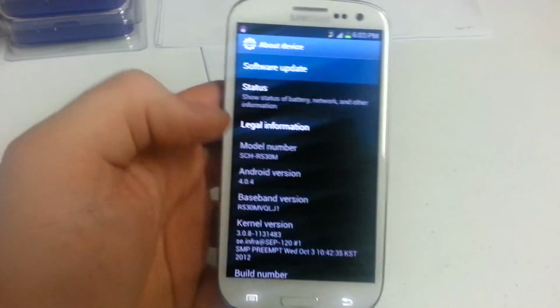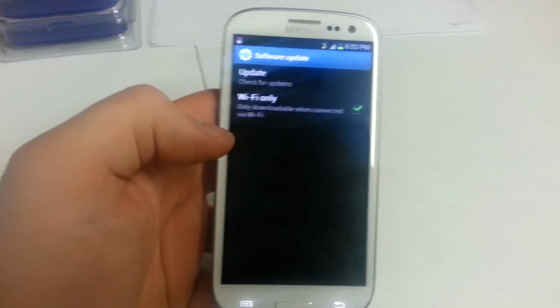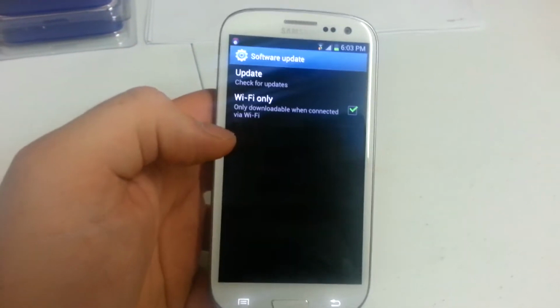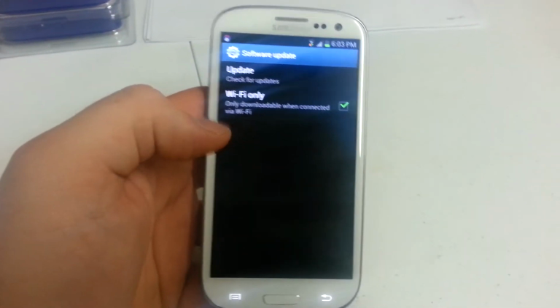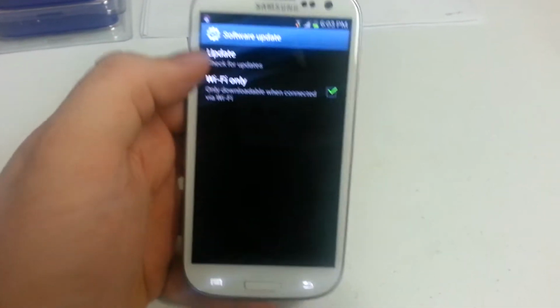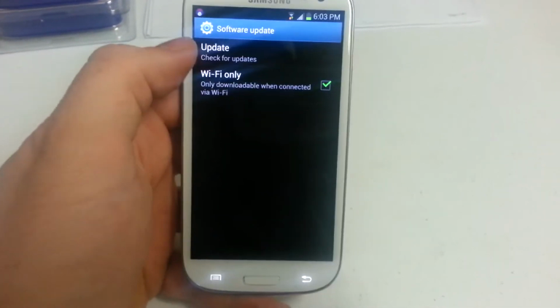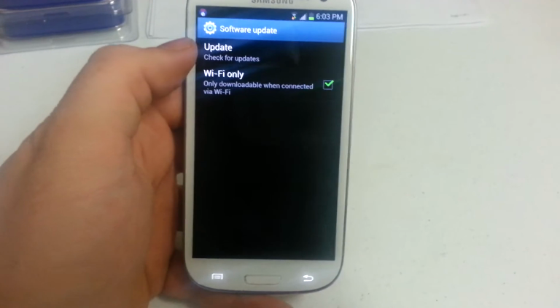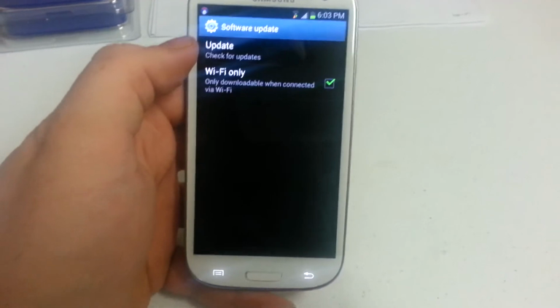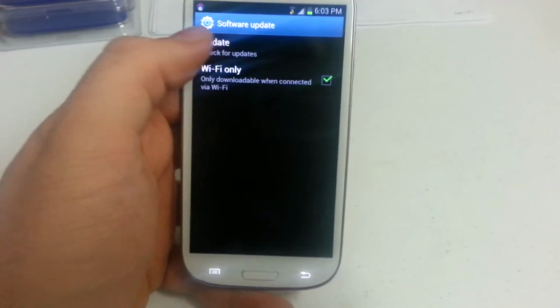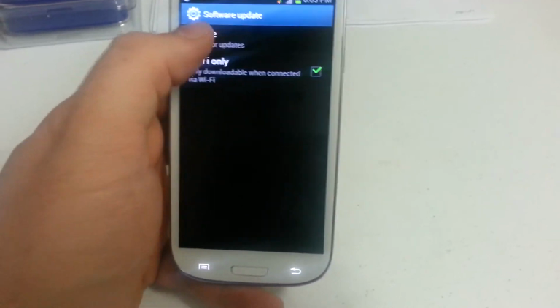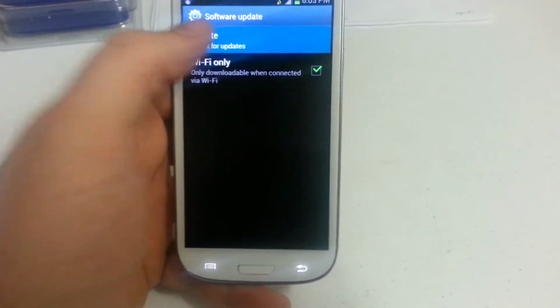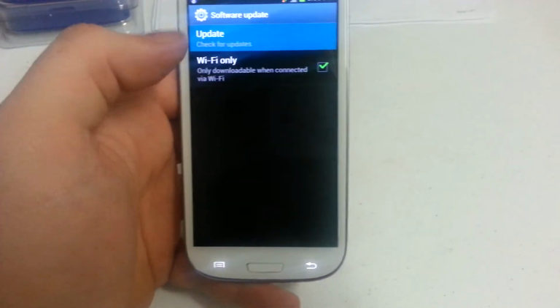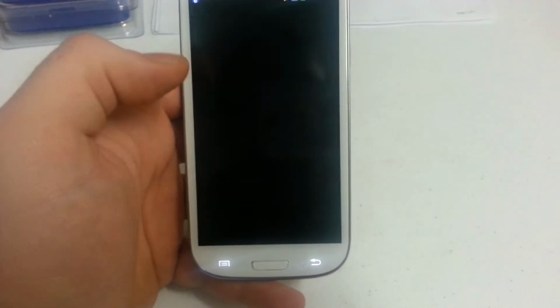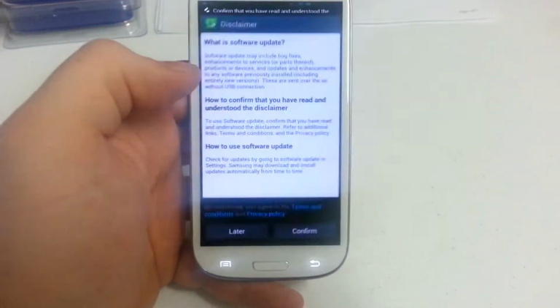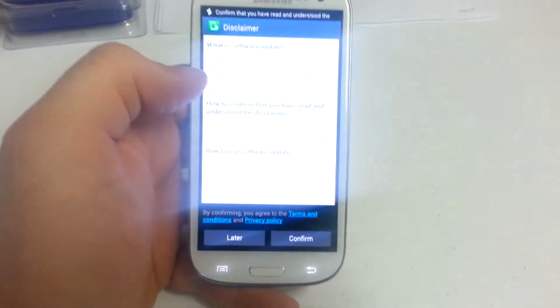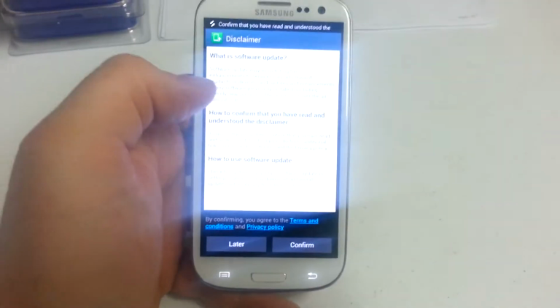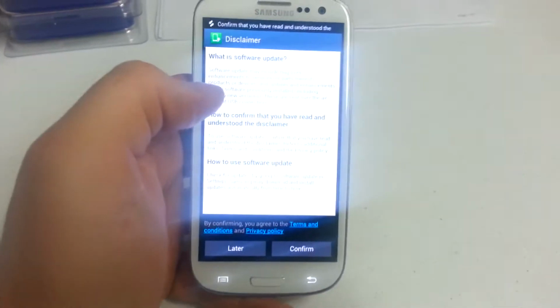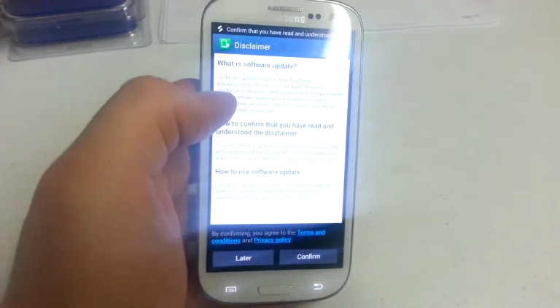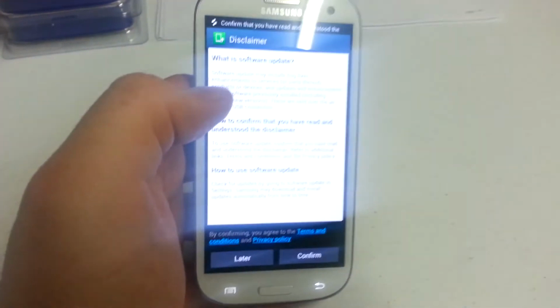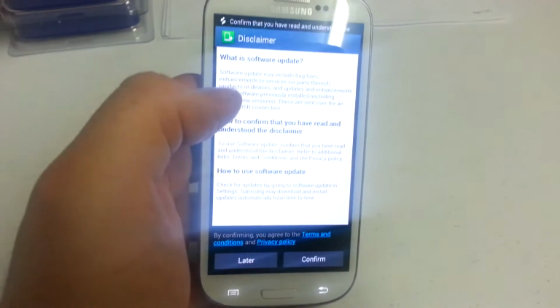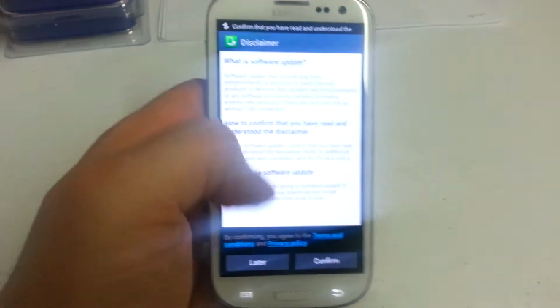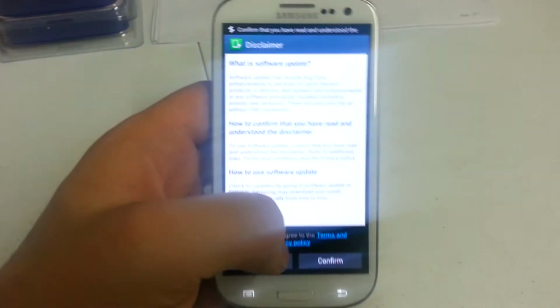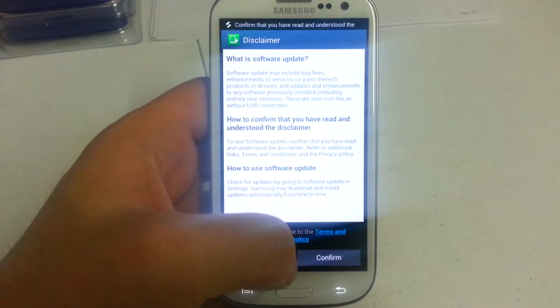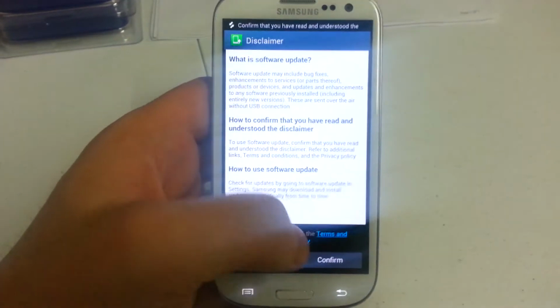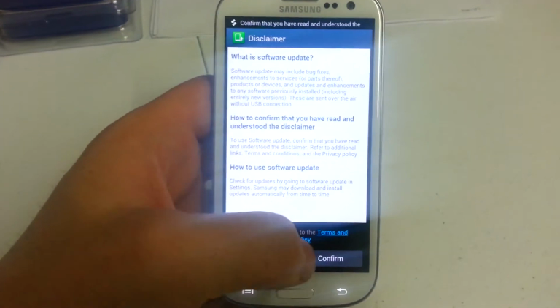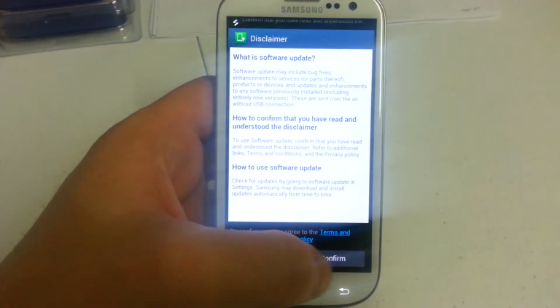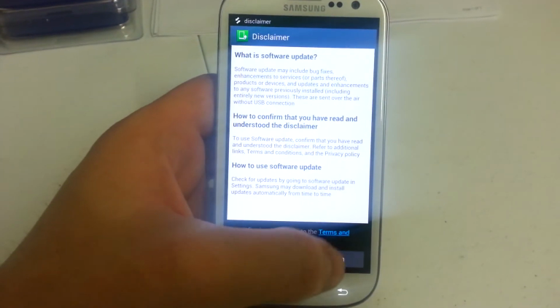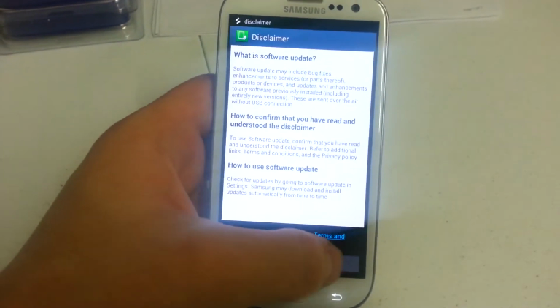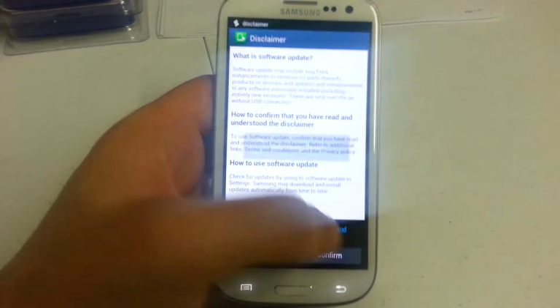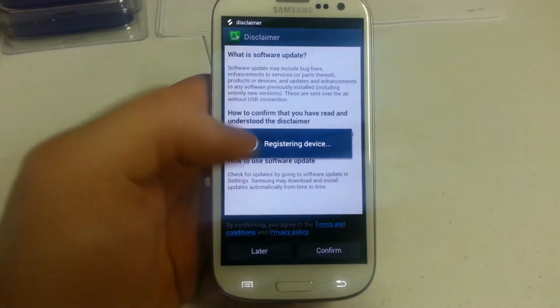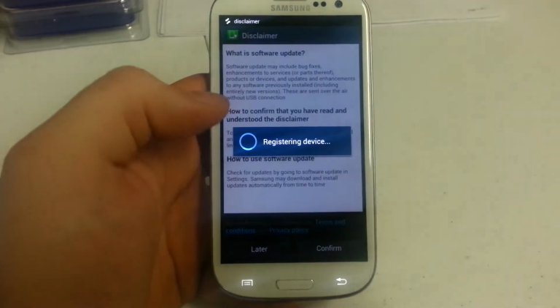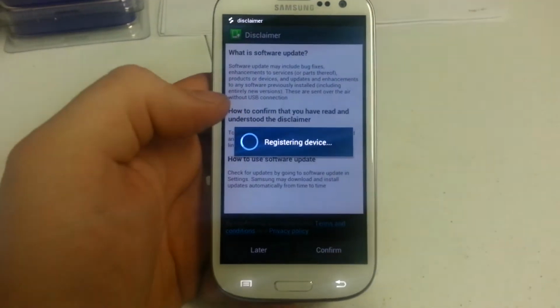The first option is software update. When you click on this, you're going to have to click update. It's going to read the disclaimer and all that, and you confirm.